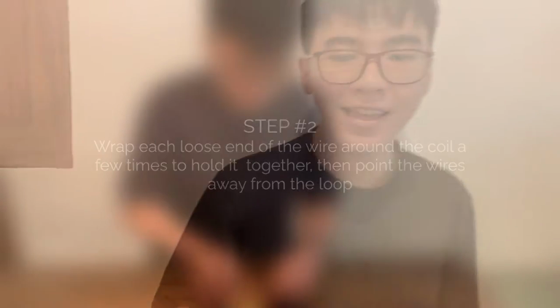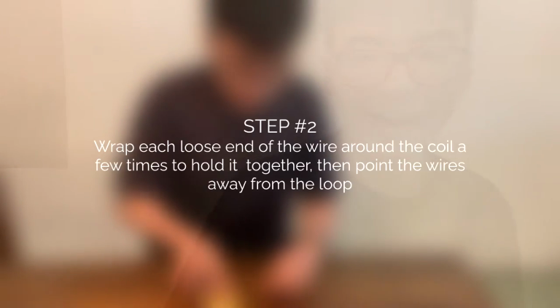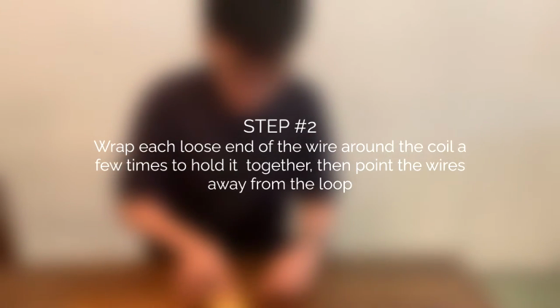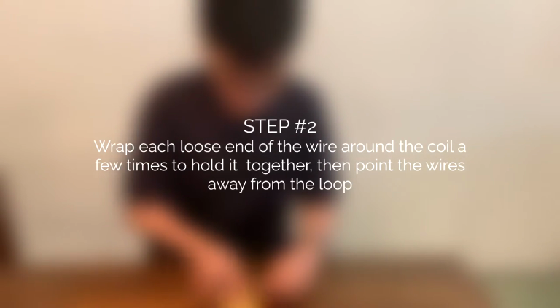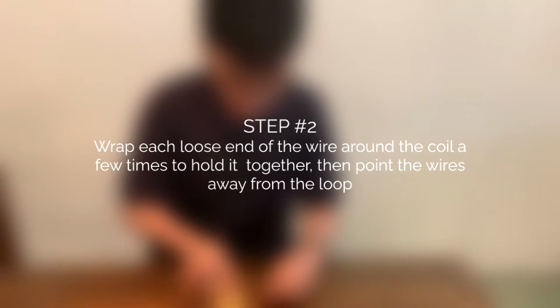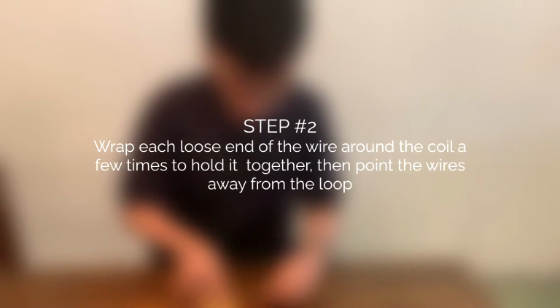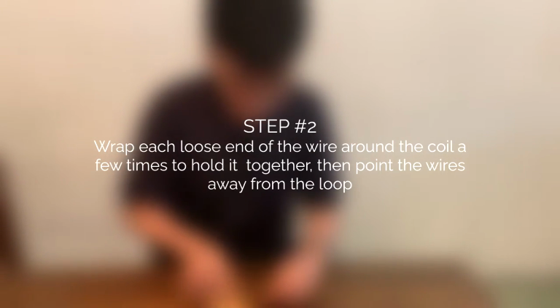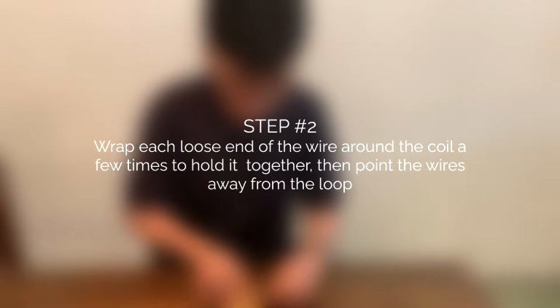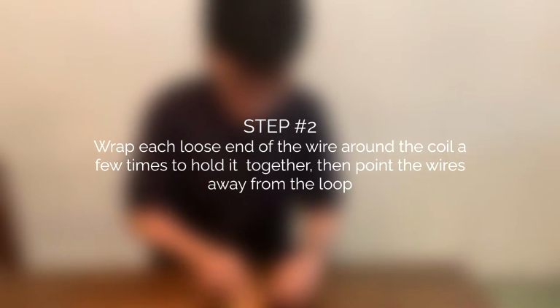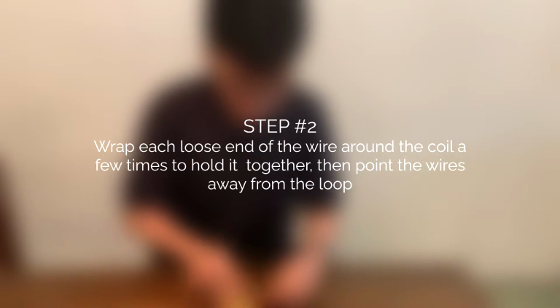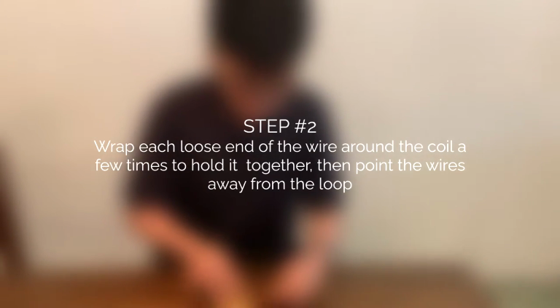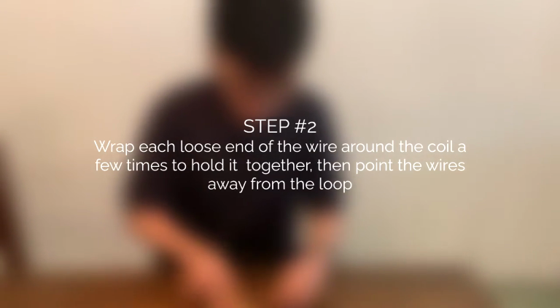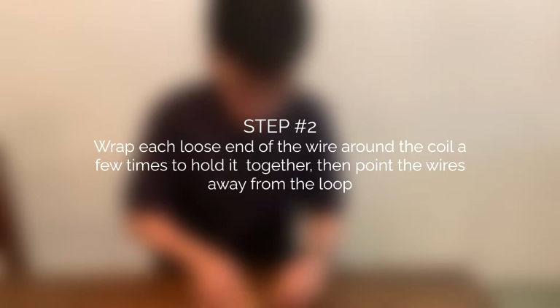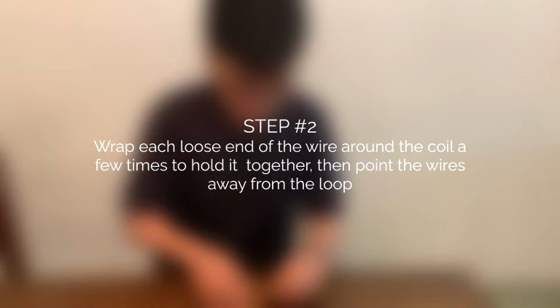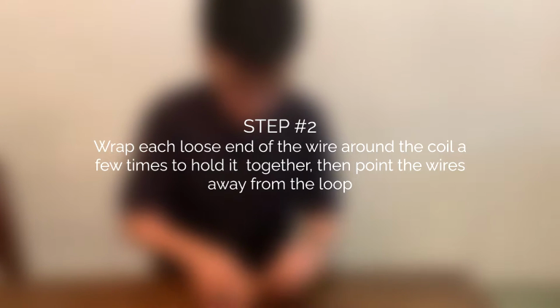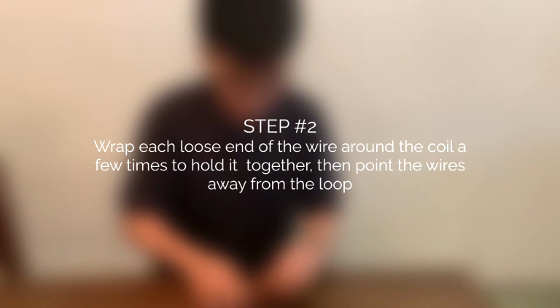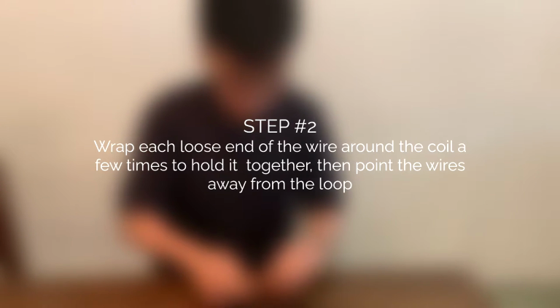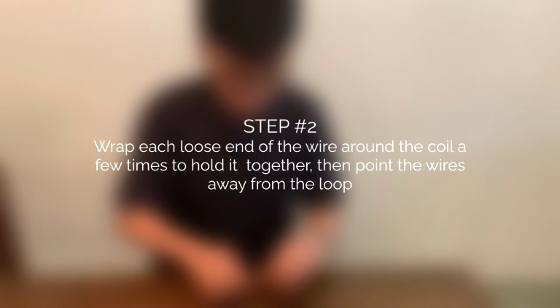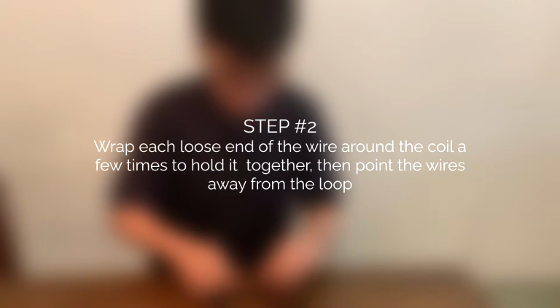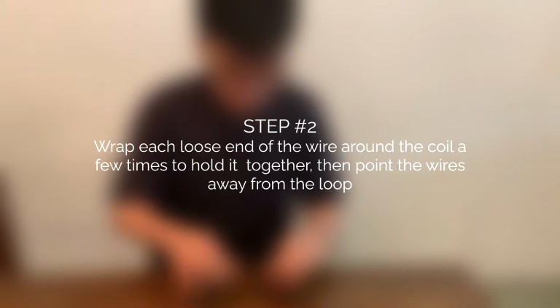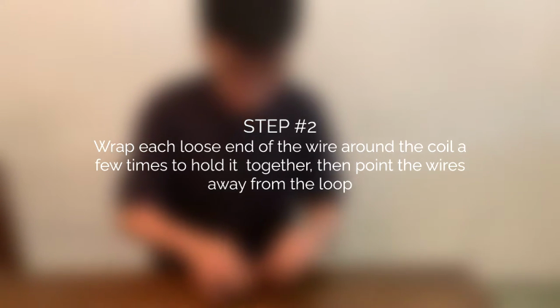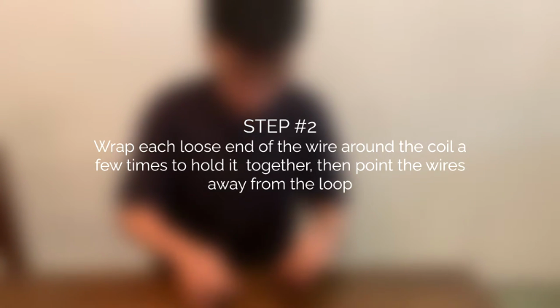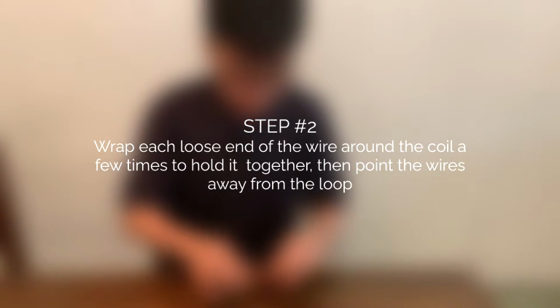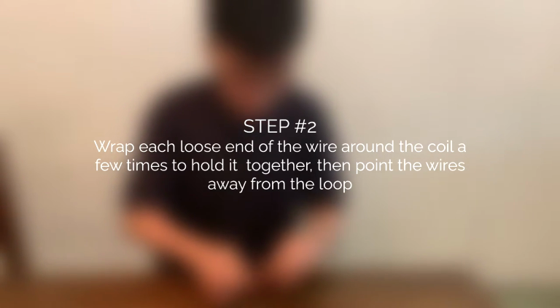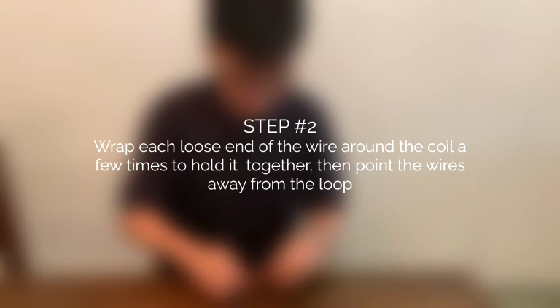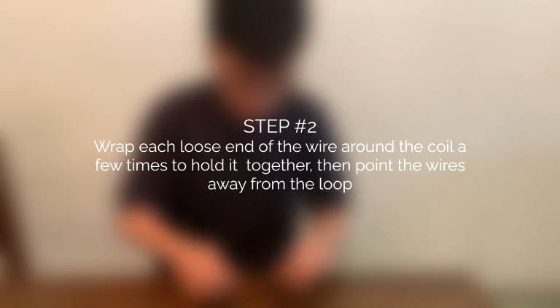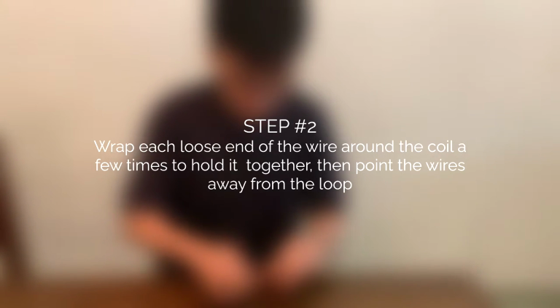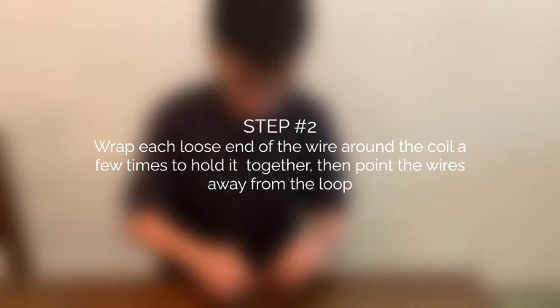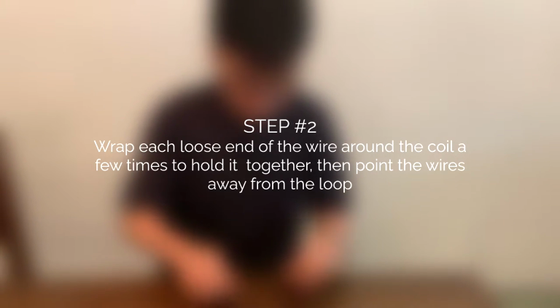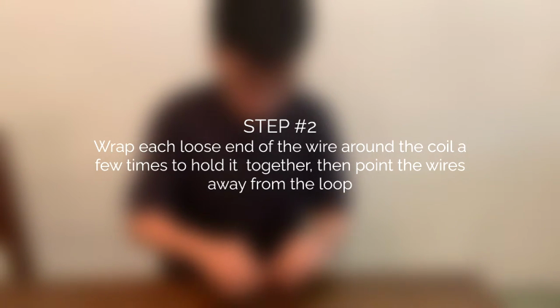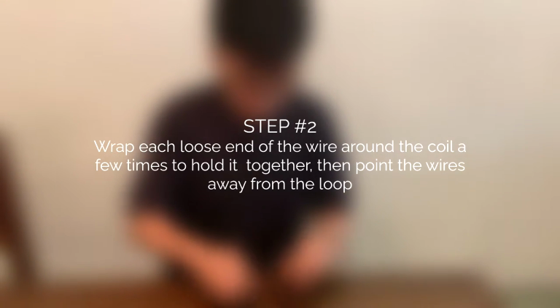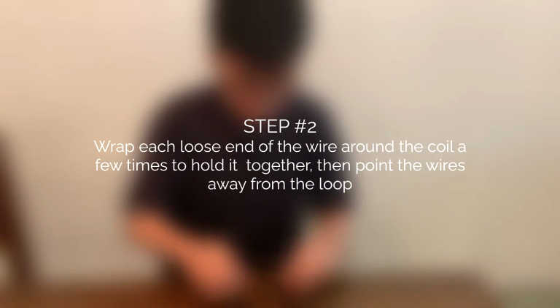Step 2: Wrap each loose end of the wire around the coil a few times to hold it together. Then point the wires away from the loop.